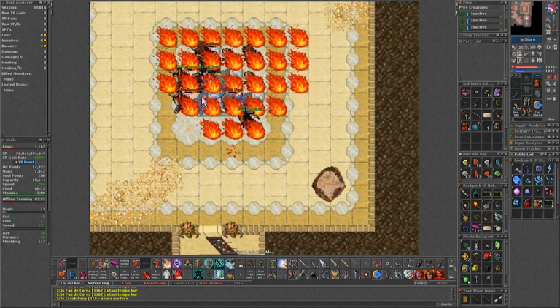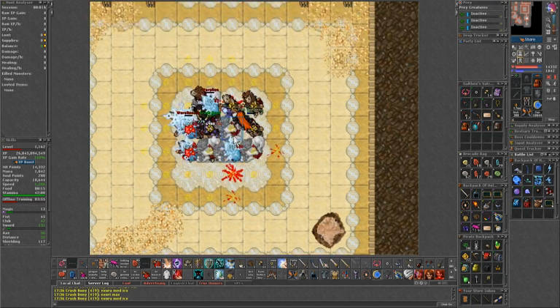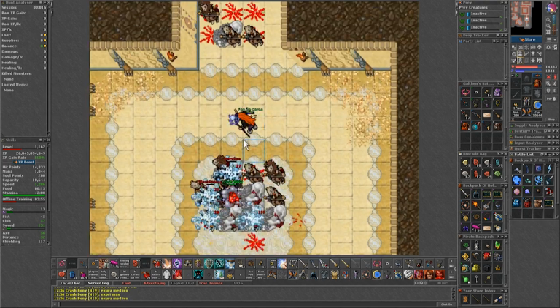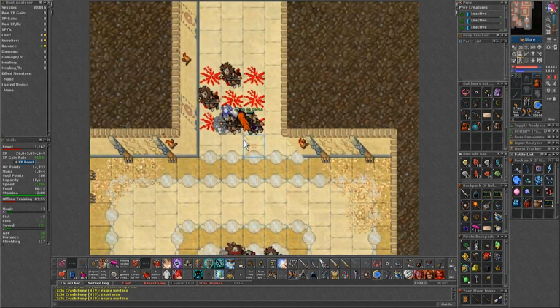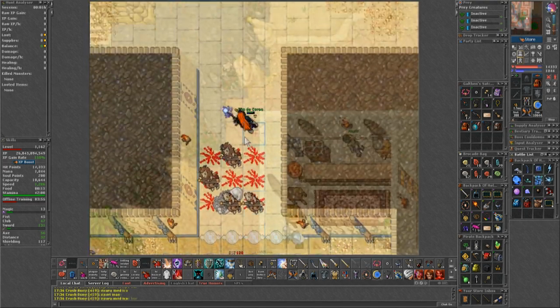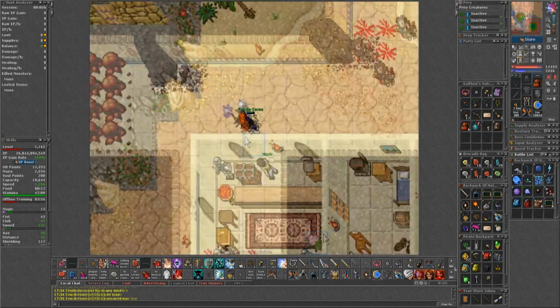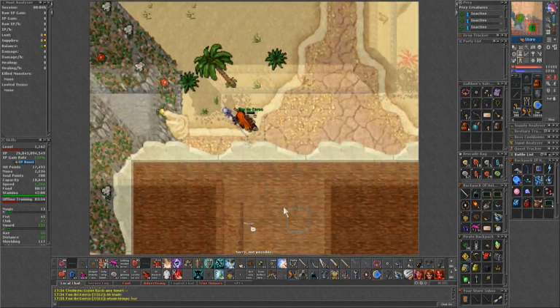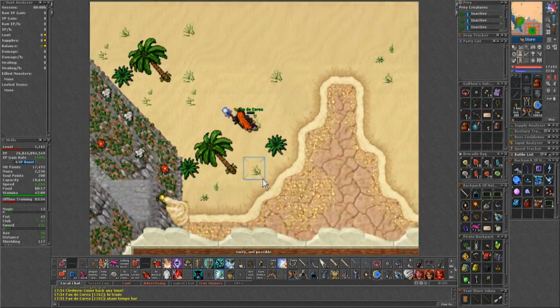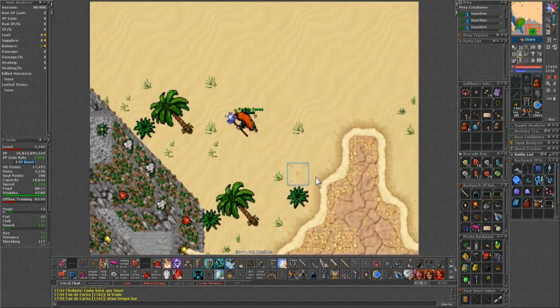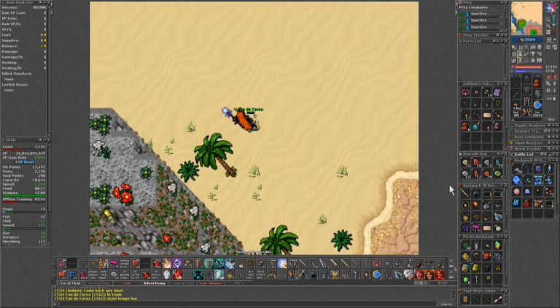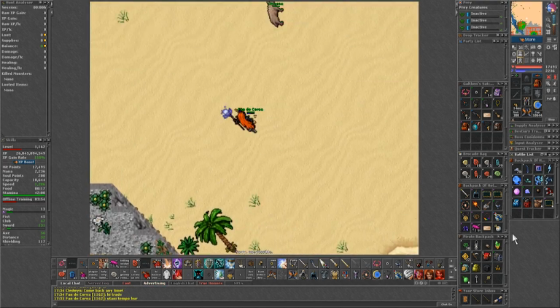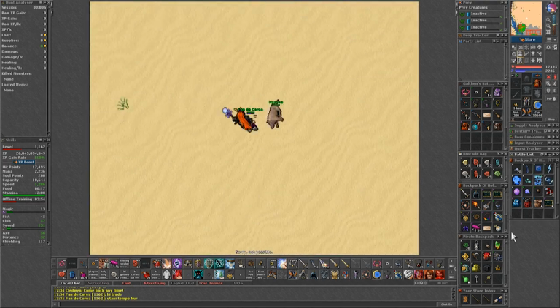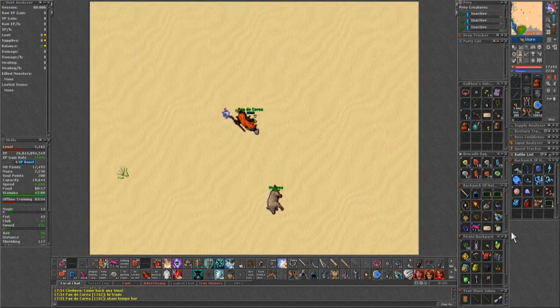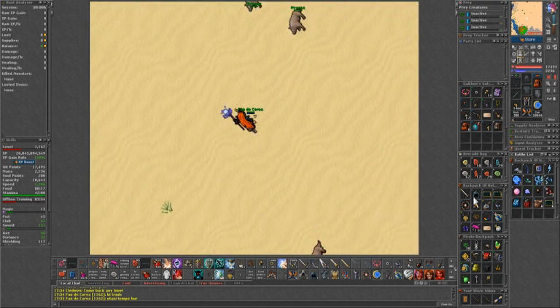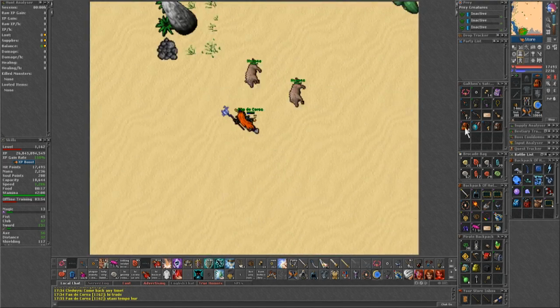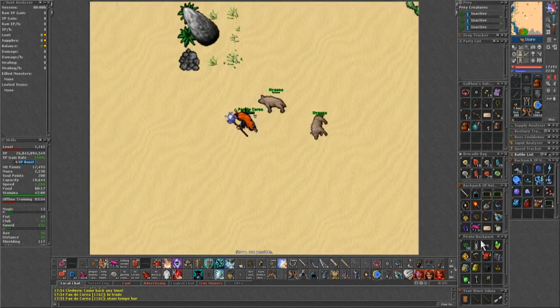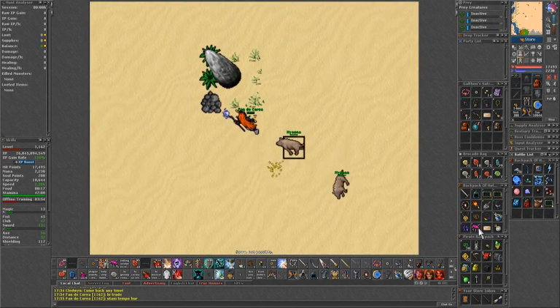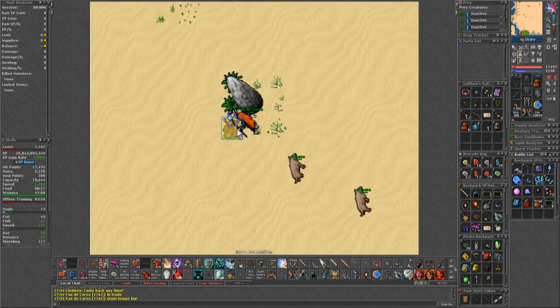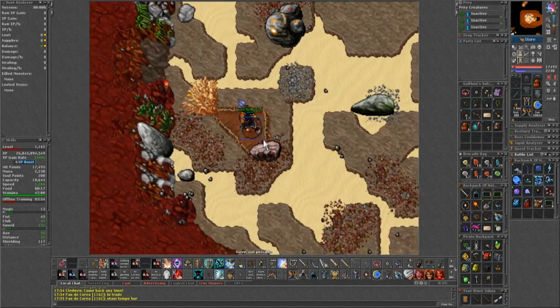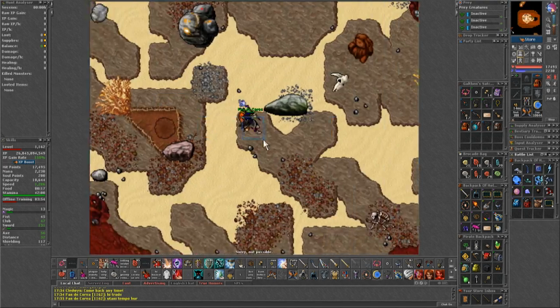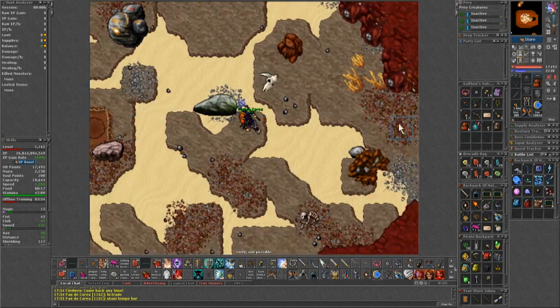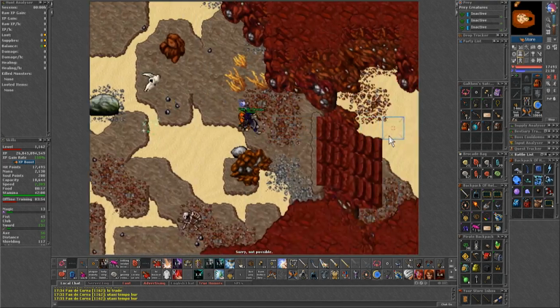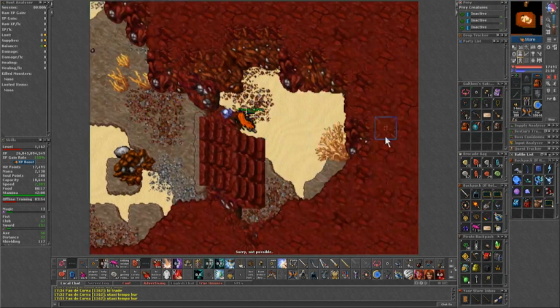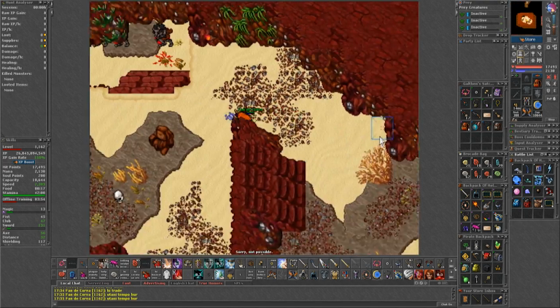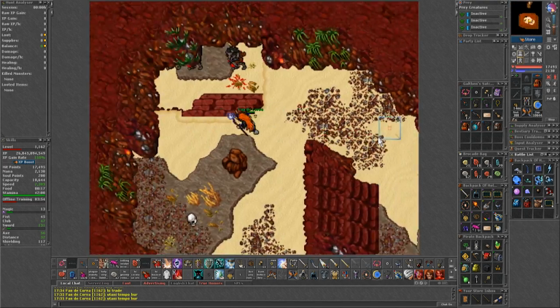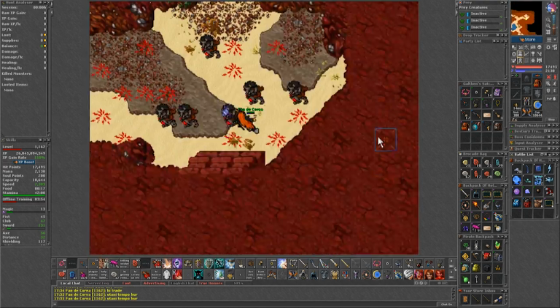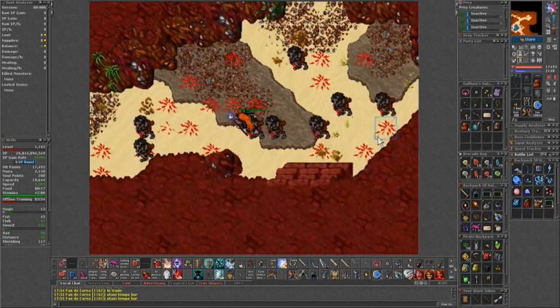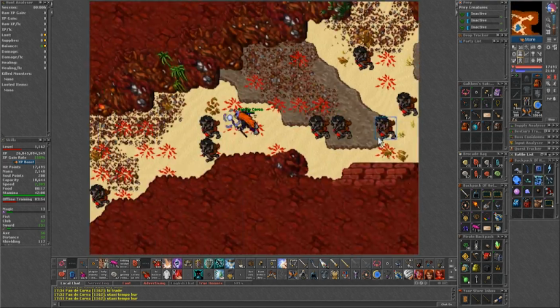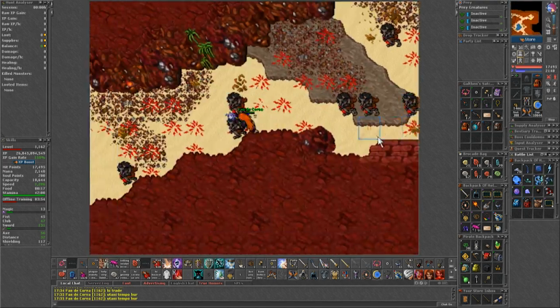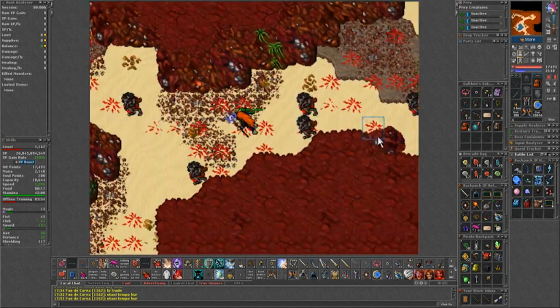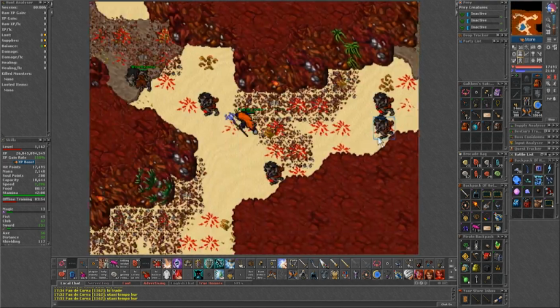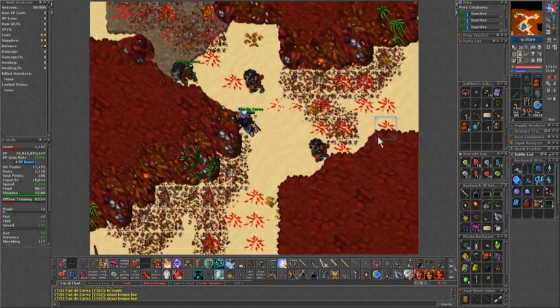To get to this spawn, head north of Darash's Bank and you will find the entrance. You will only need a shovel to get in.